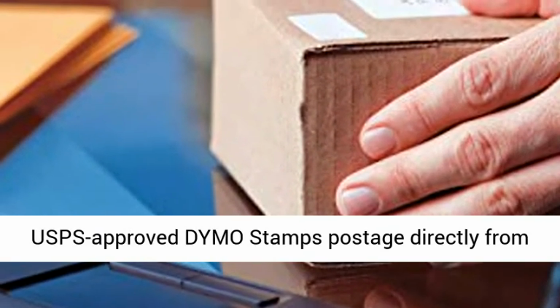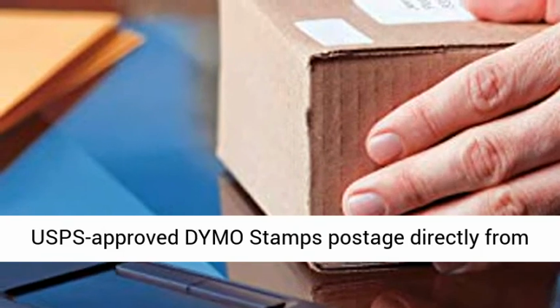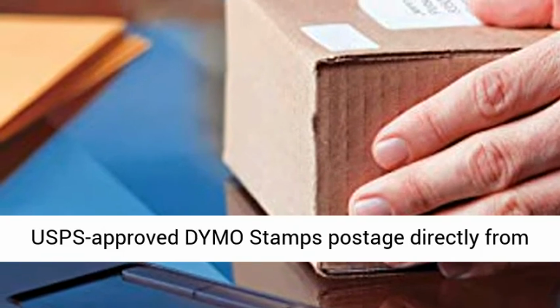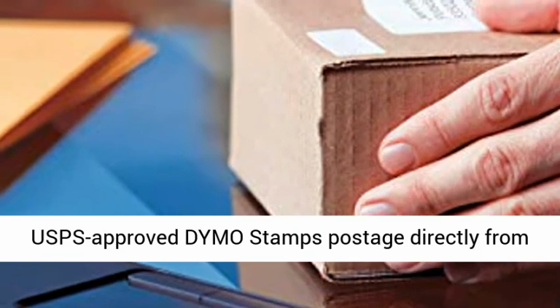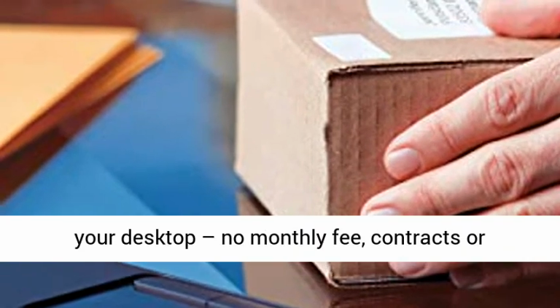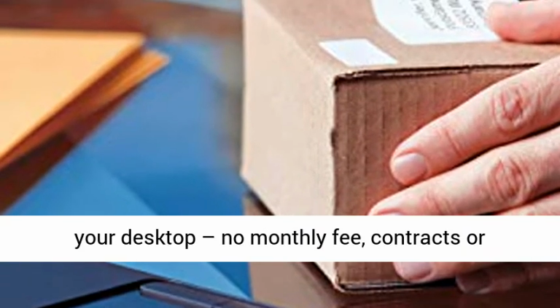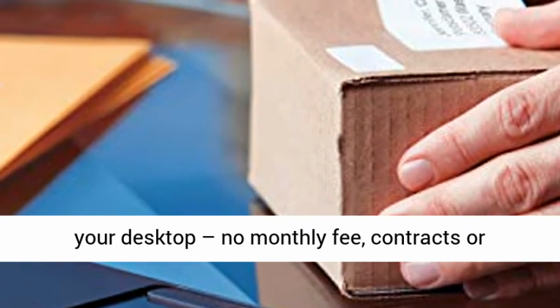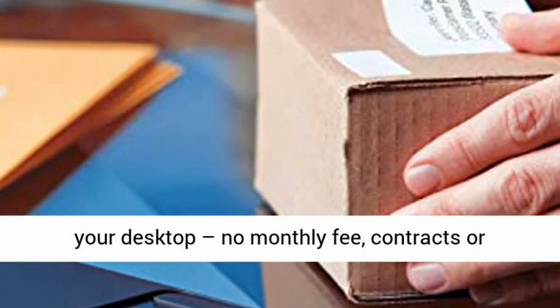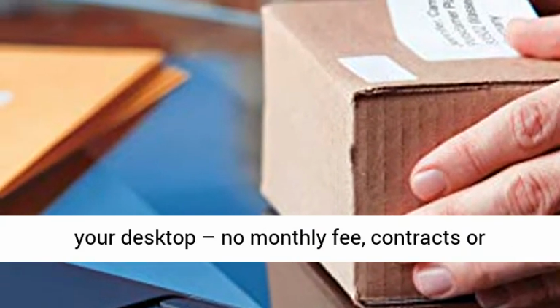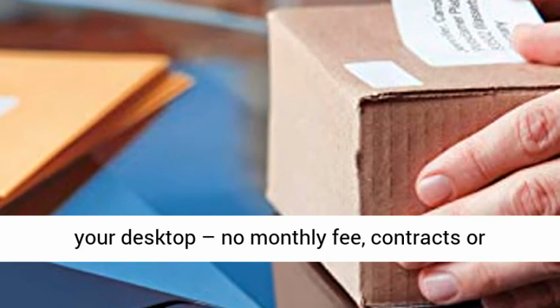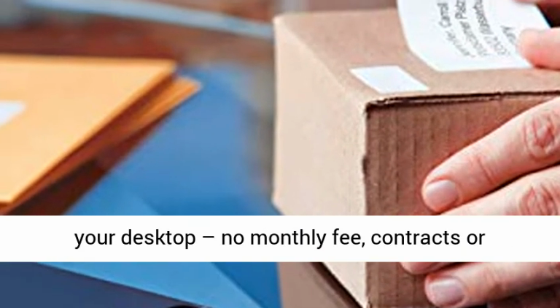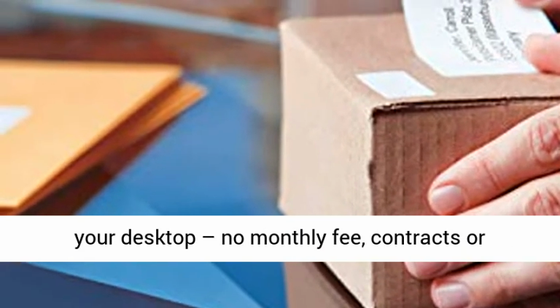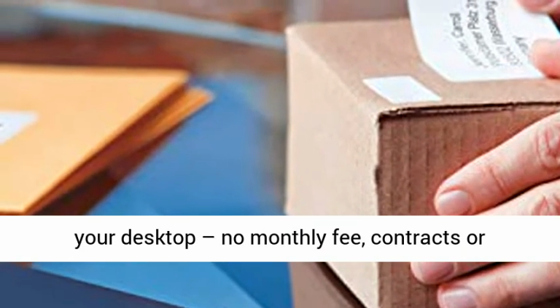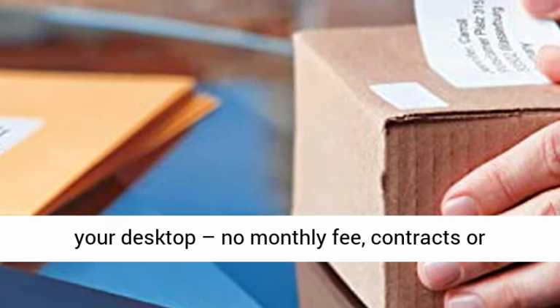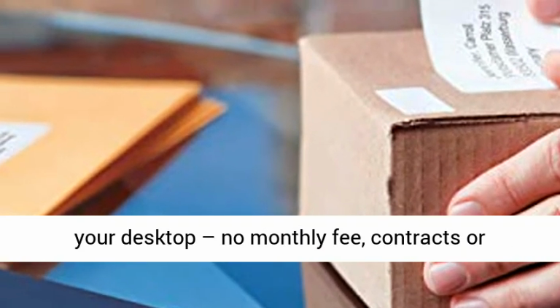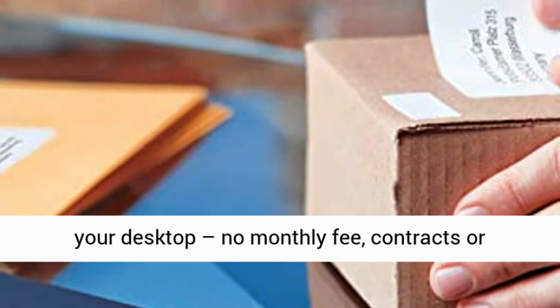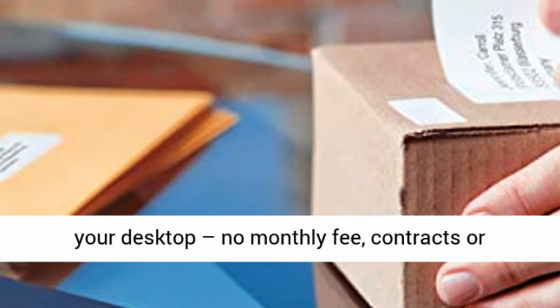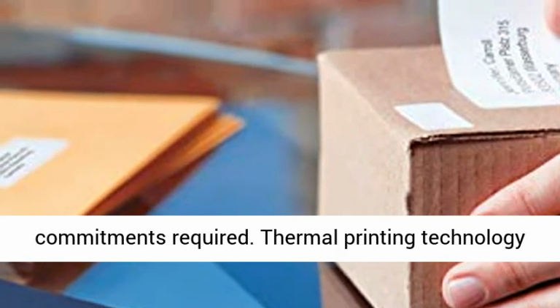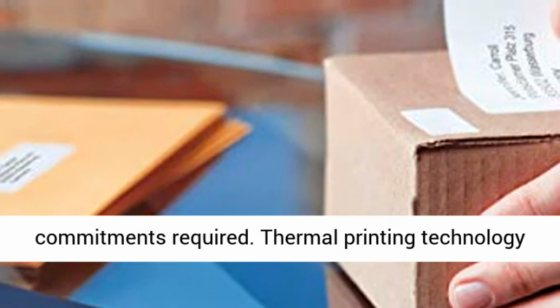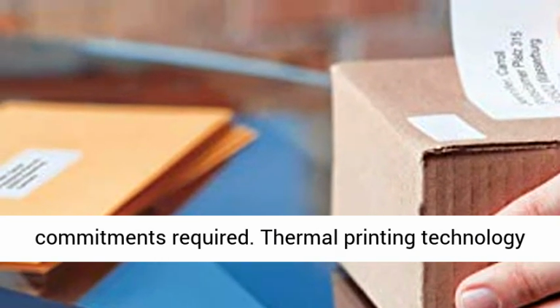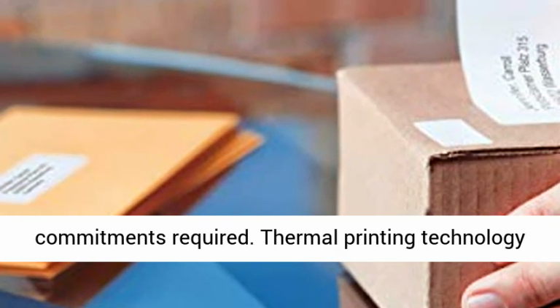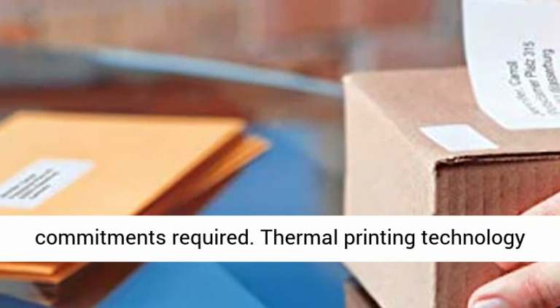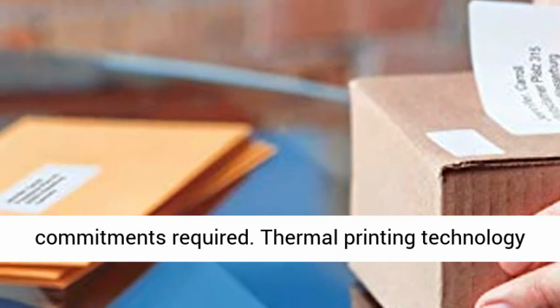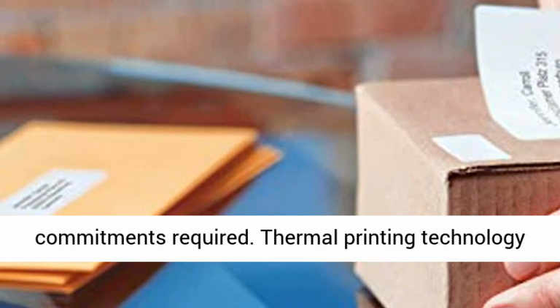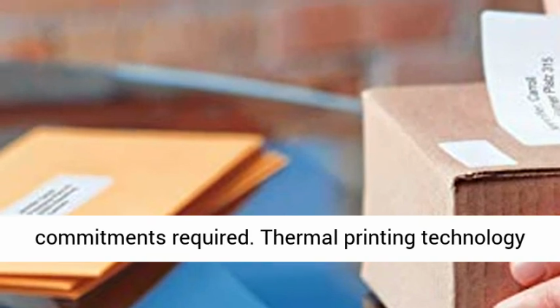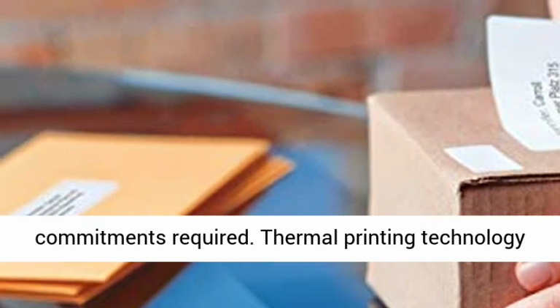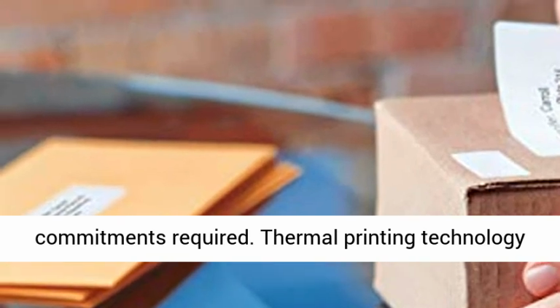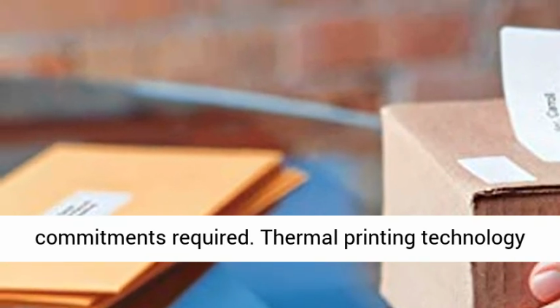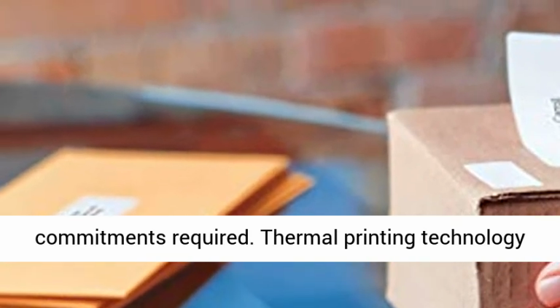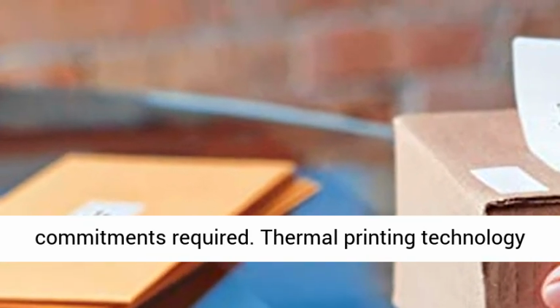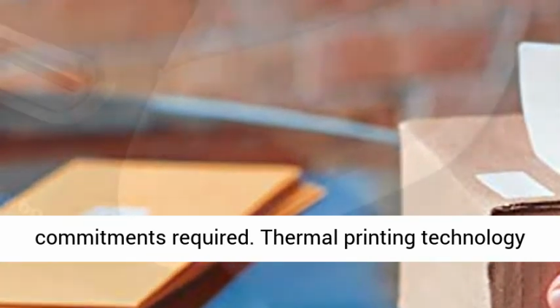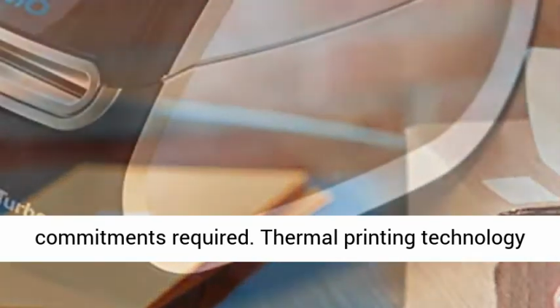Print USPS approved Dymo Stamps postage directly from your desktop — no monthly fee, contracts, or commitments required.